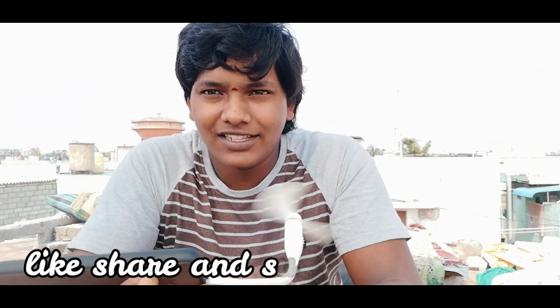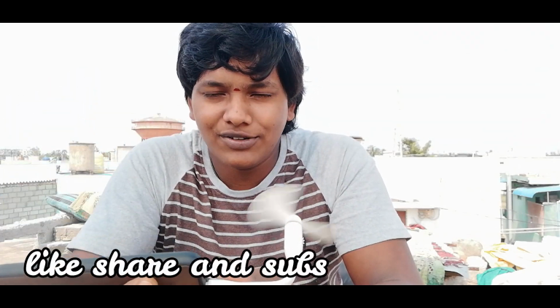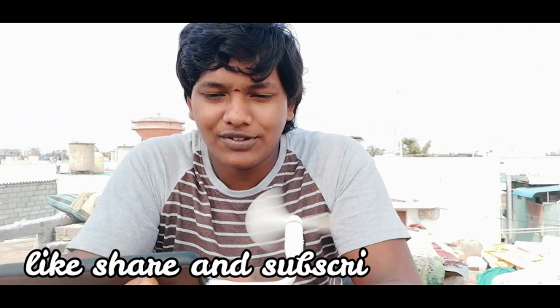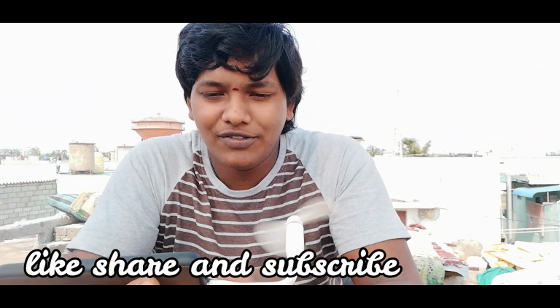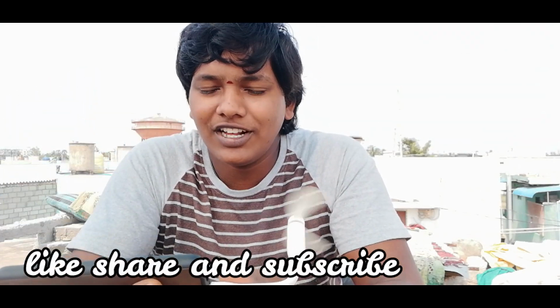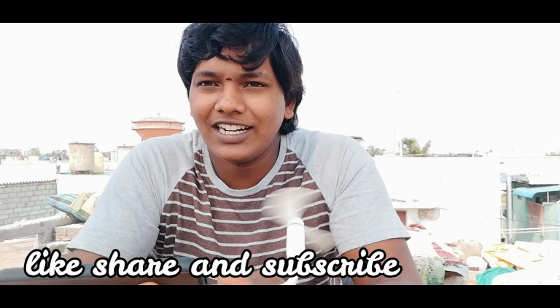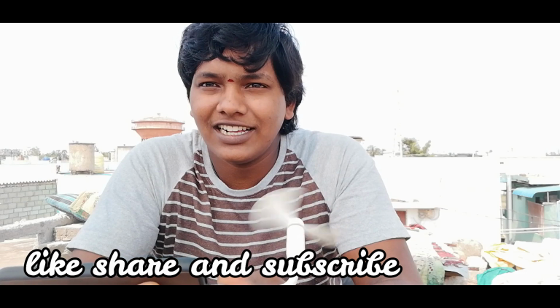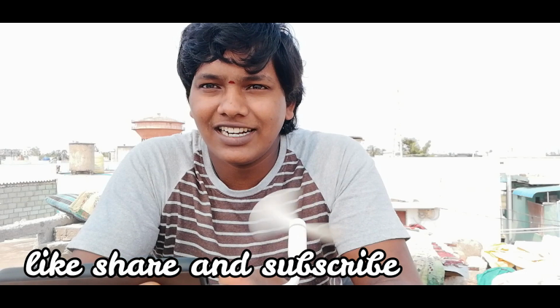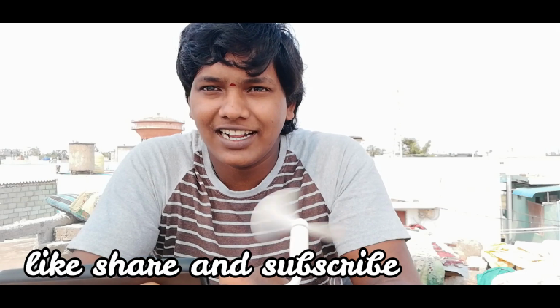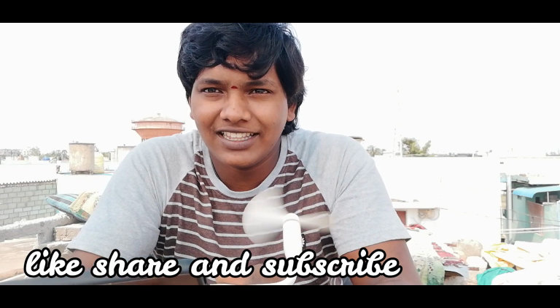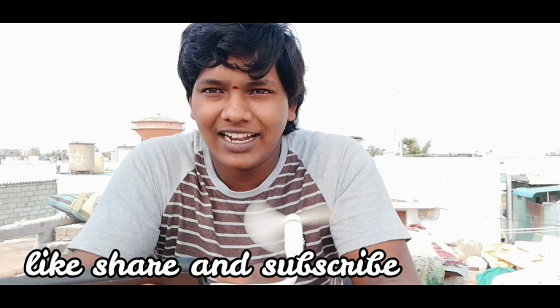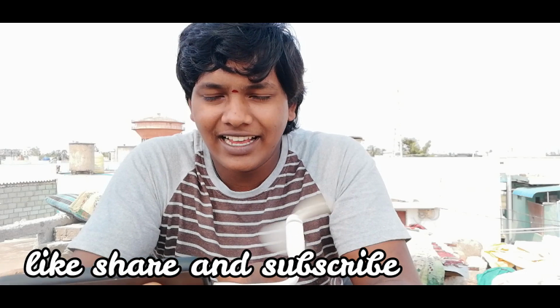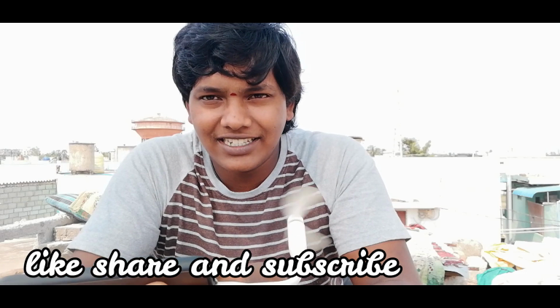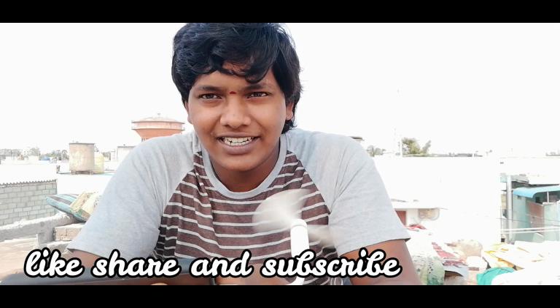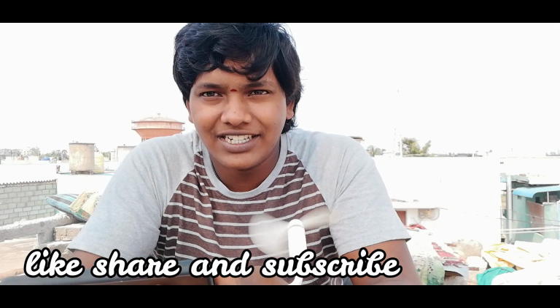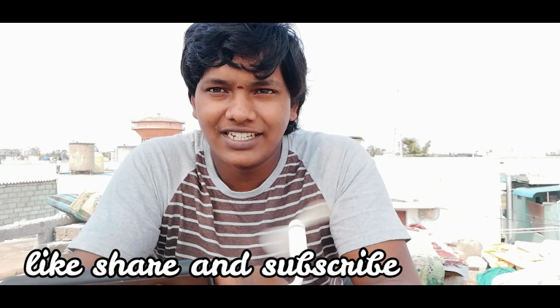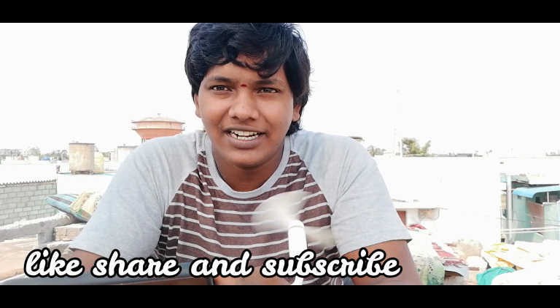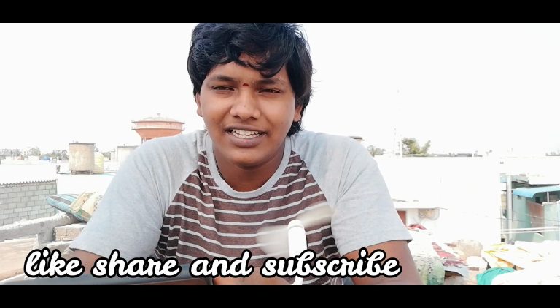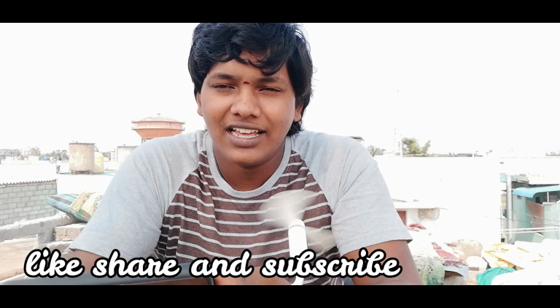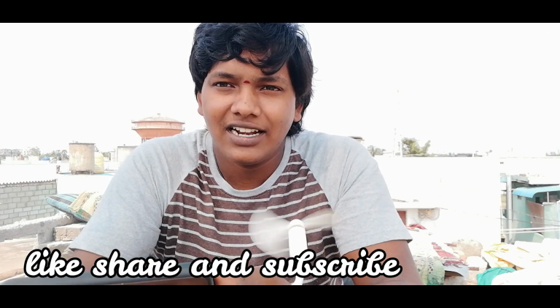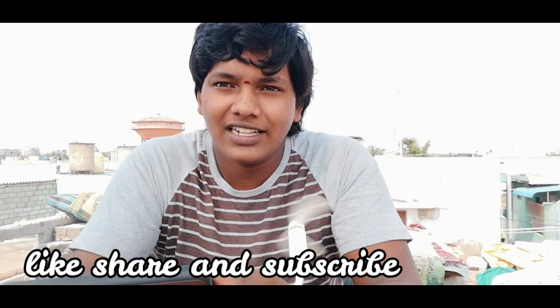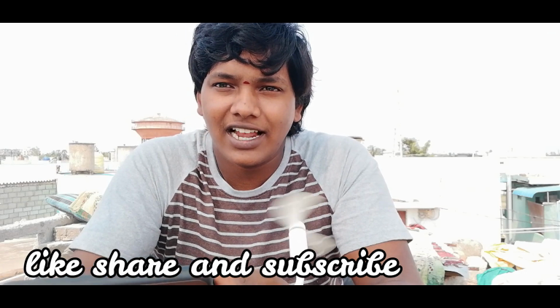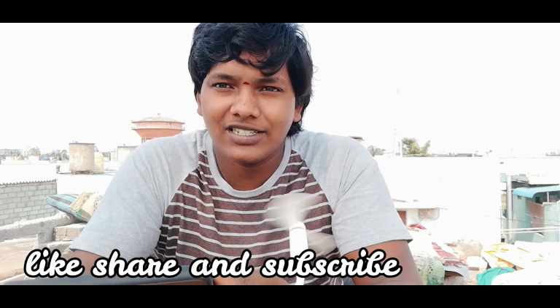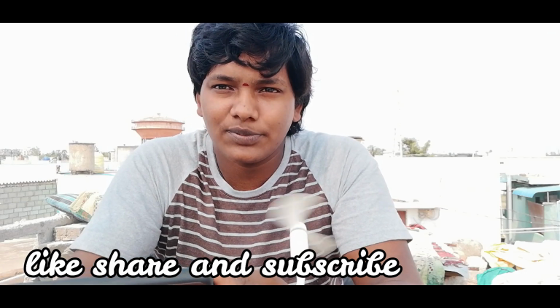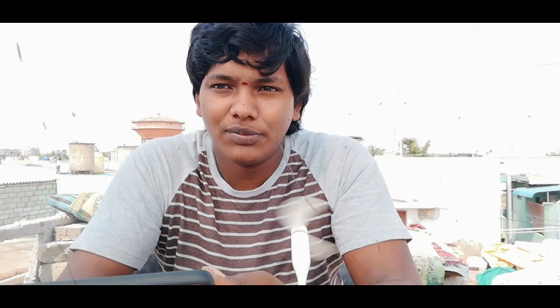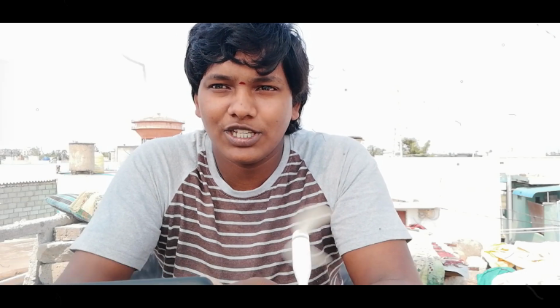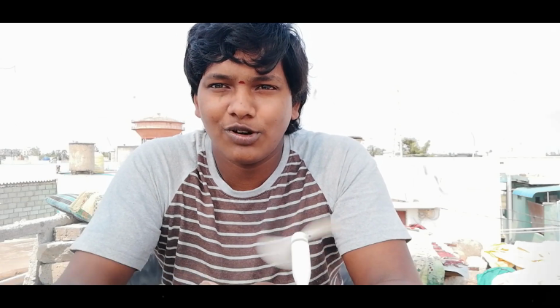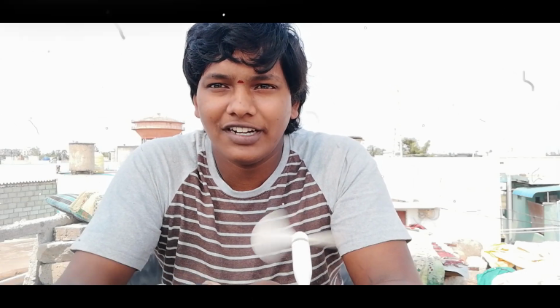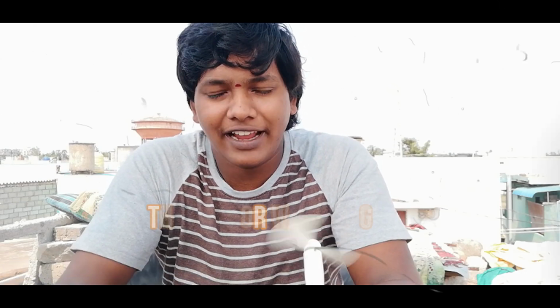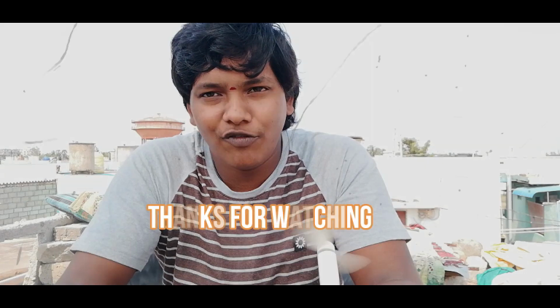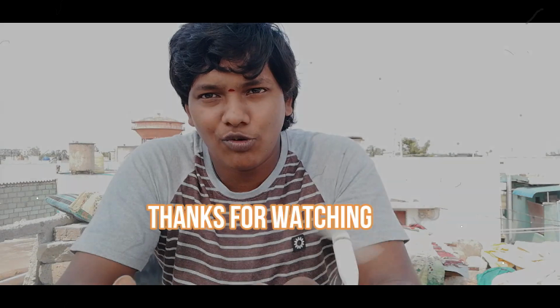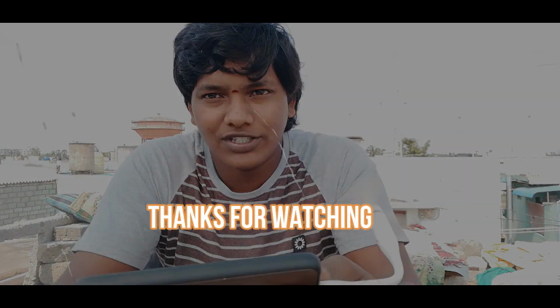Please like, share, and subscribe. Thank you for watching.